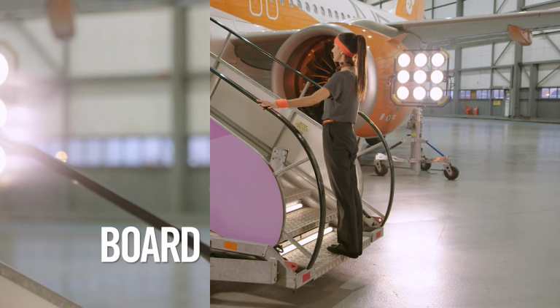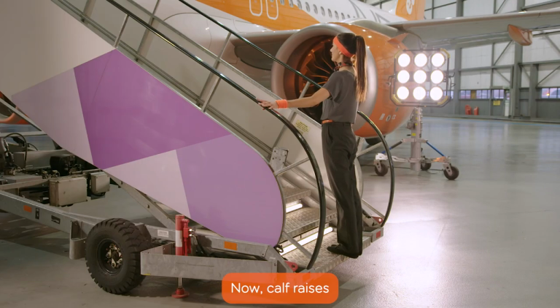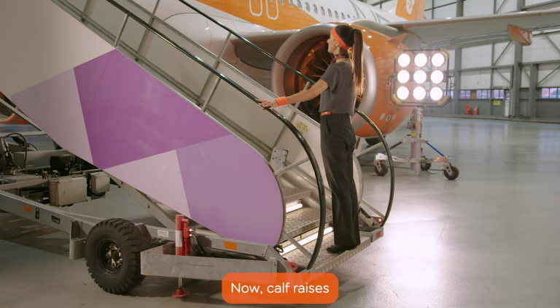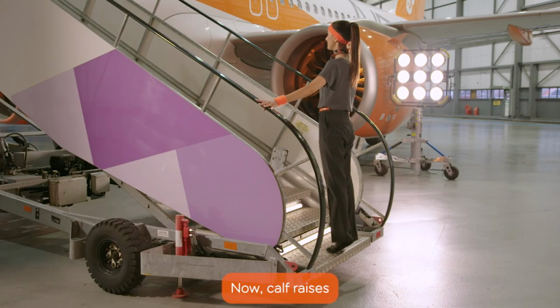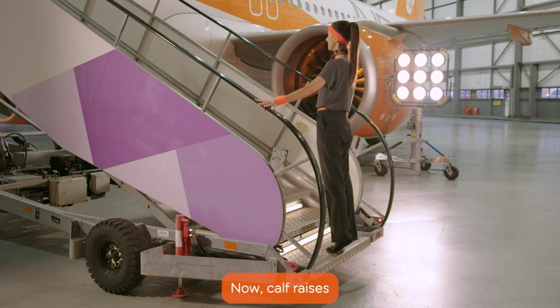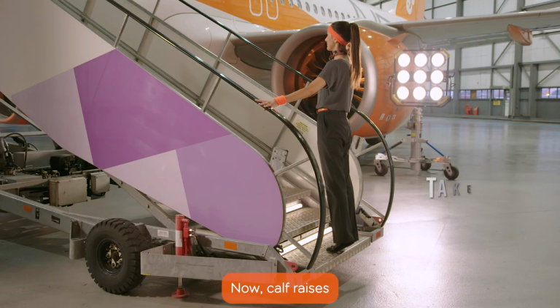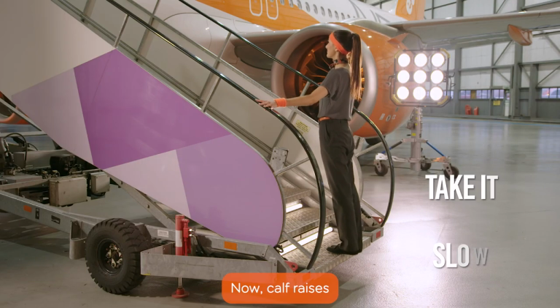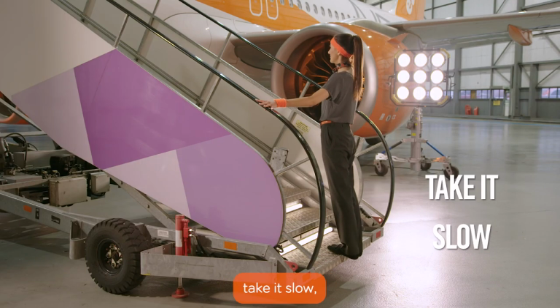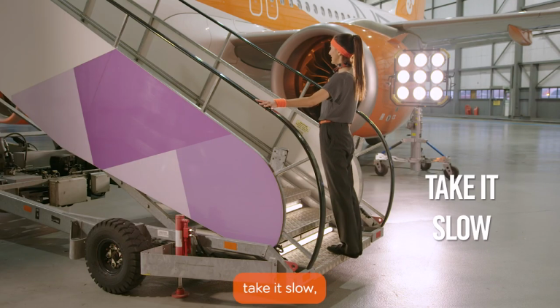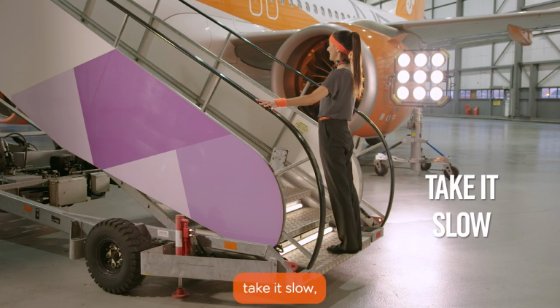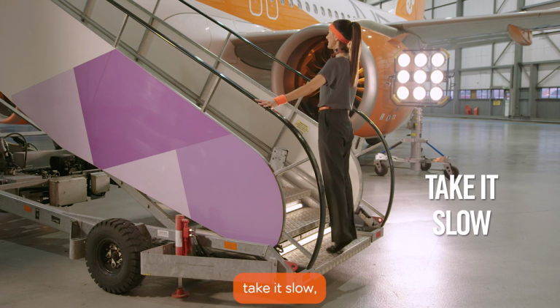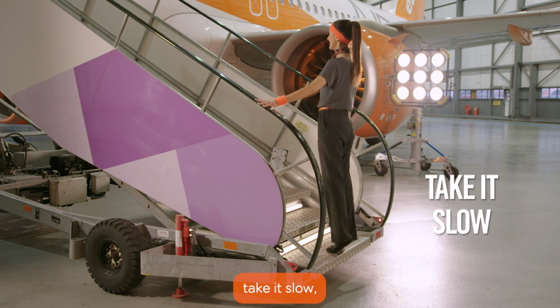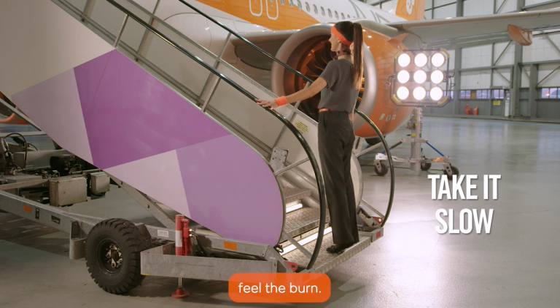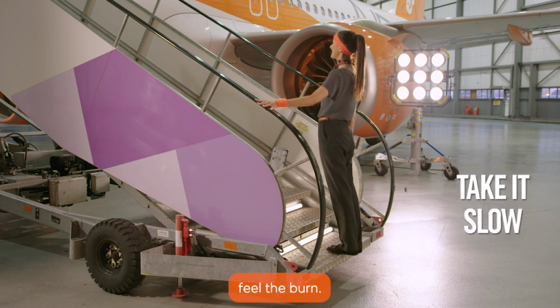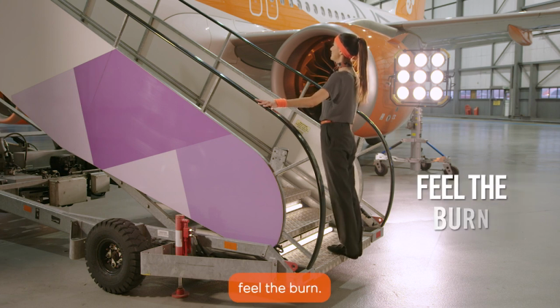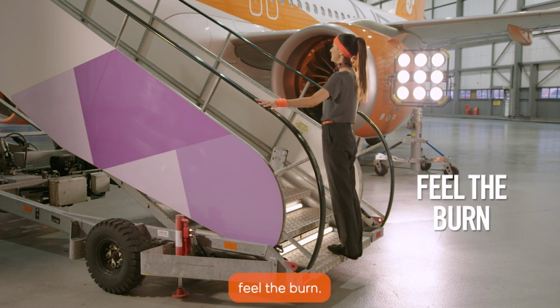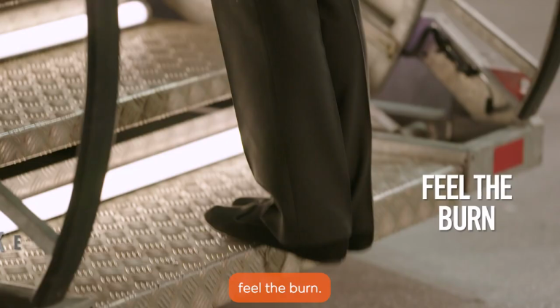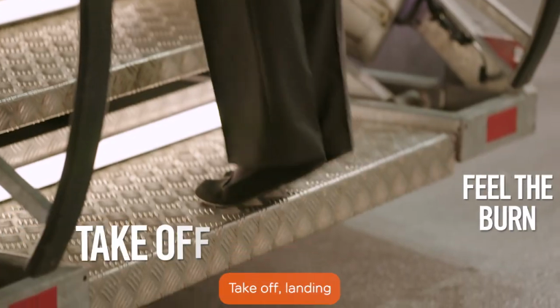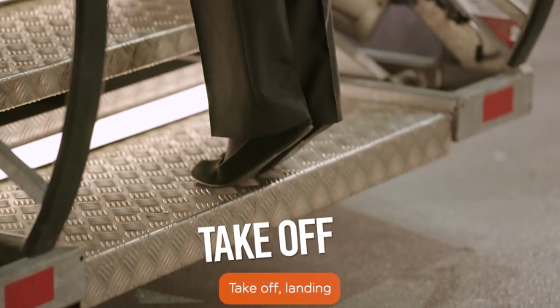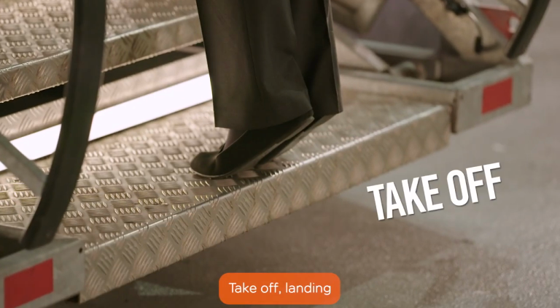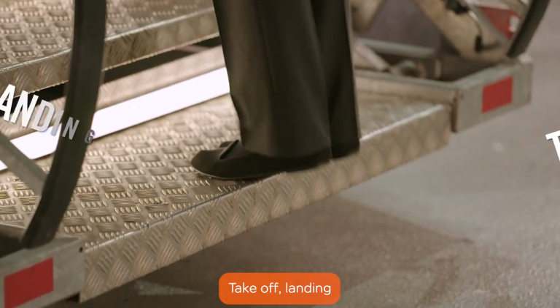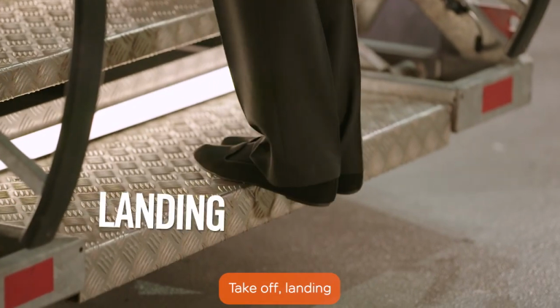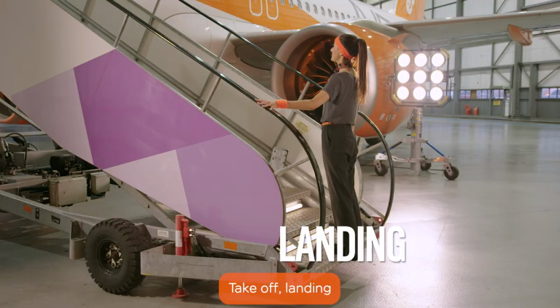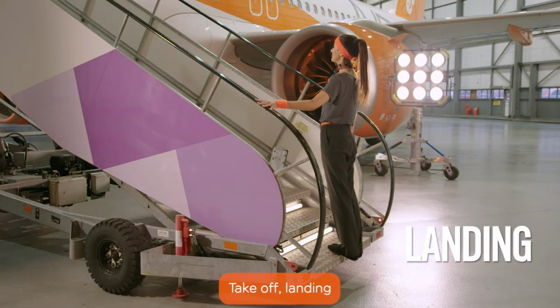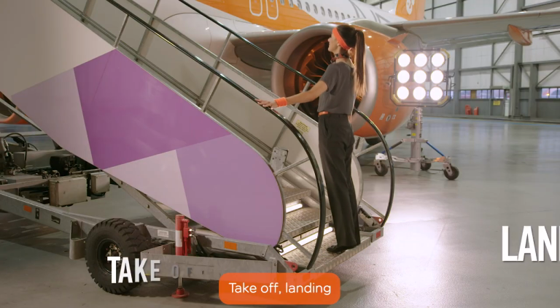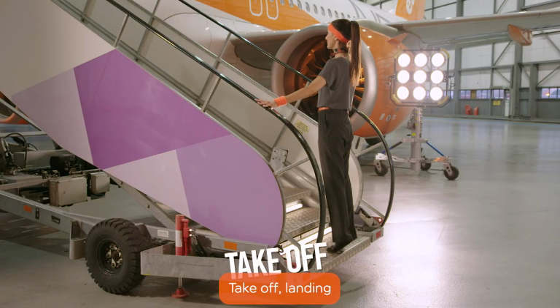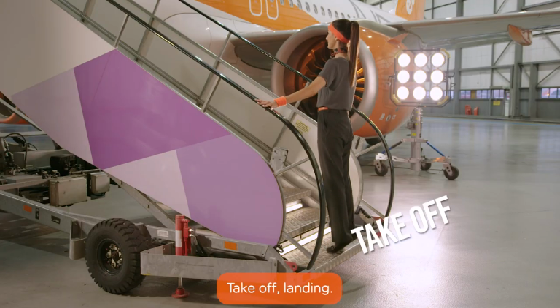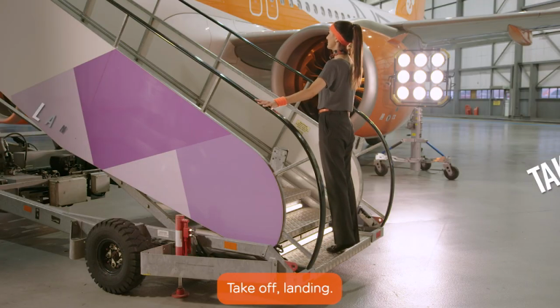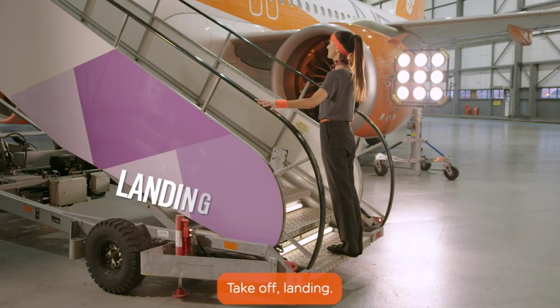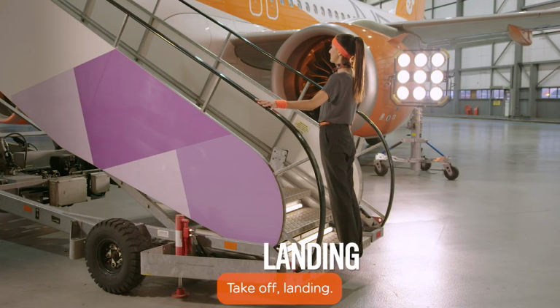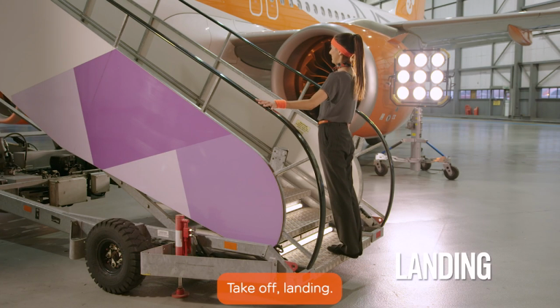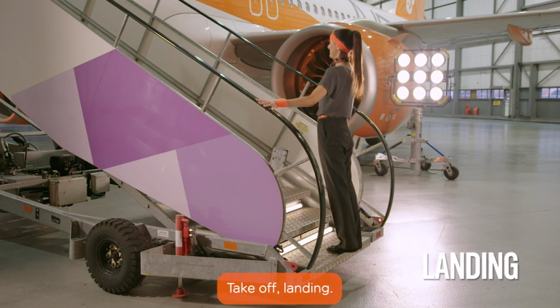Now calf raises — take it slow, feel the burn. Take off, landing, take off, landing.